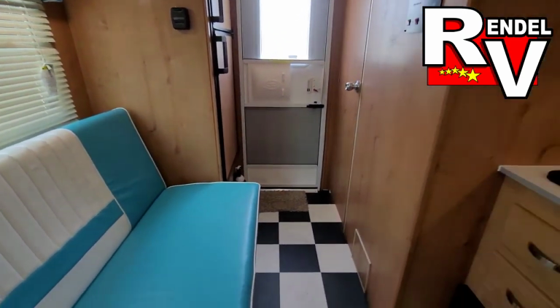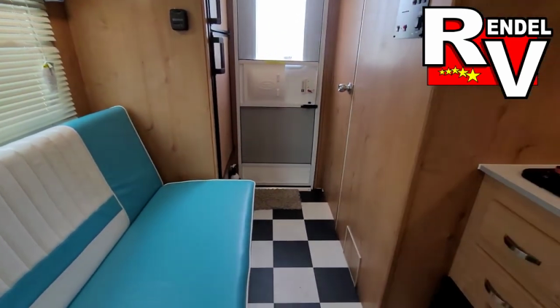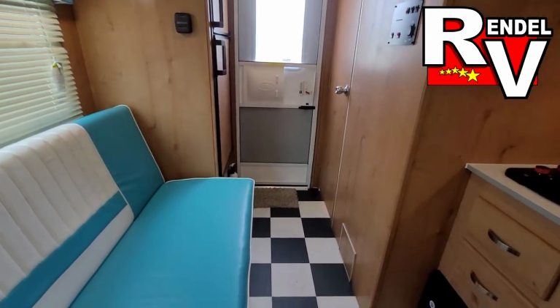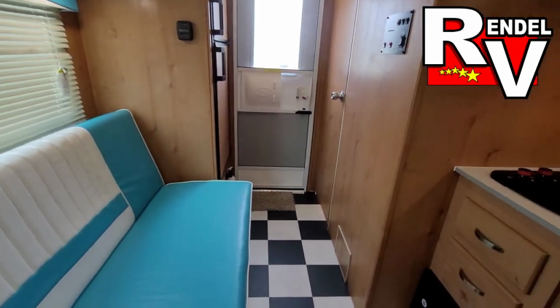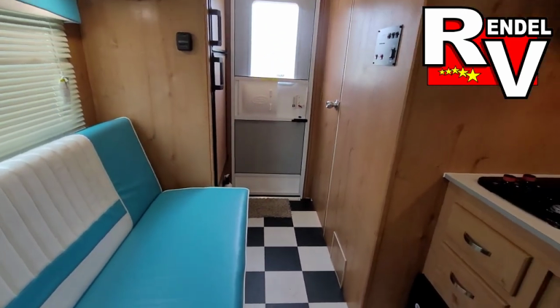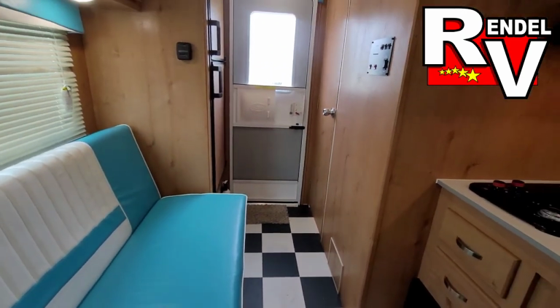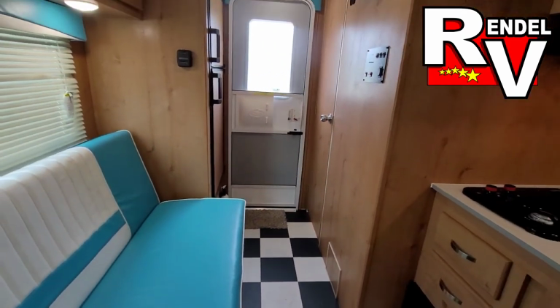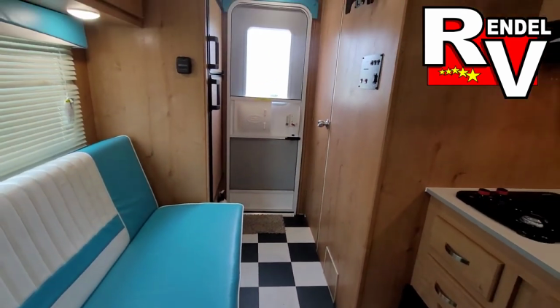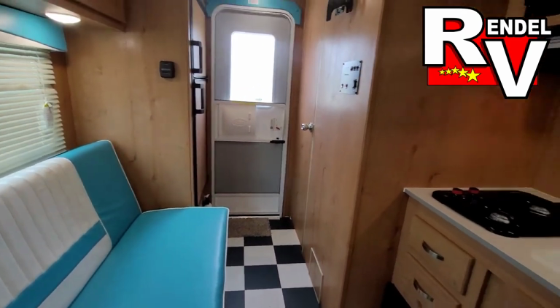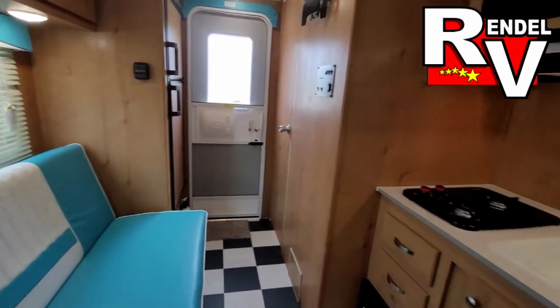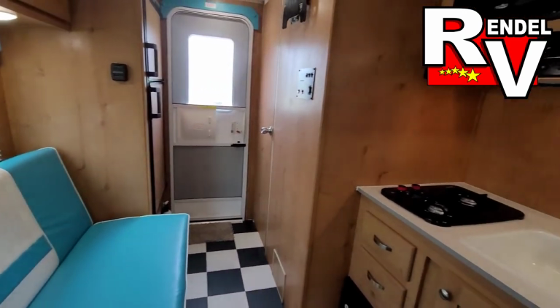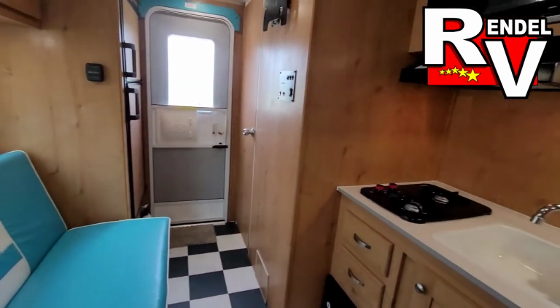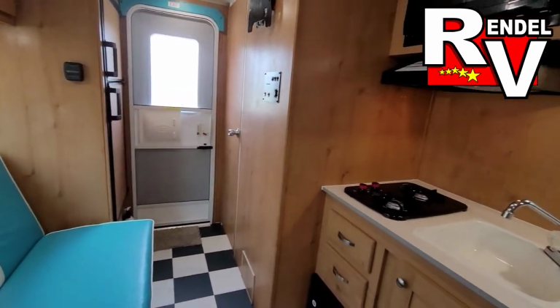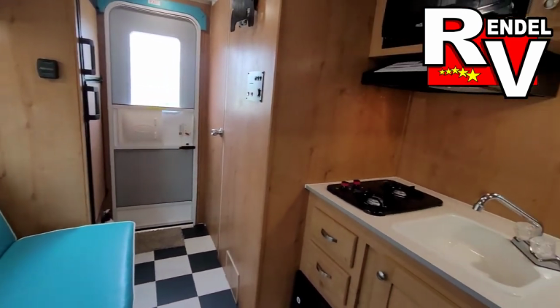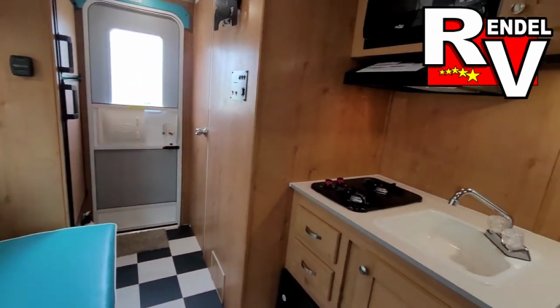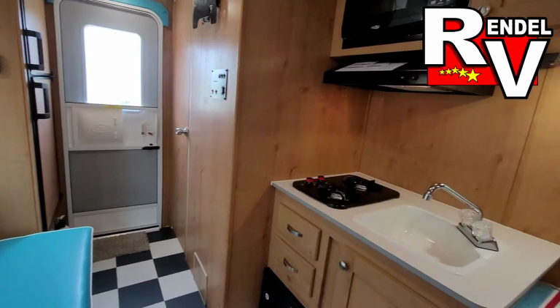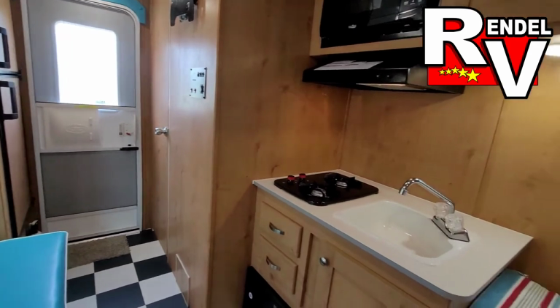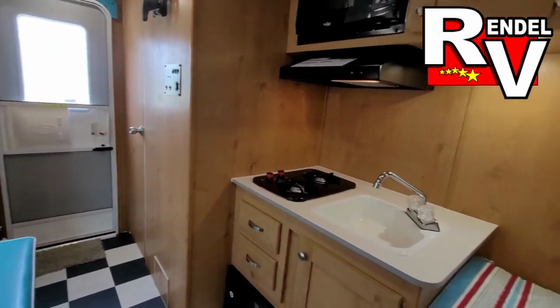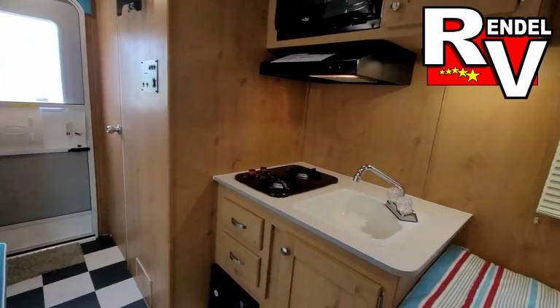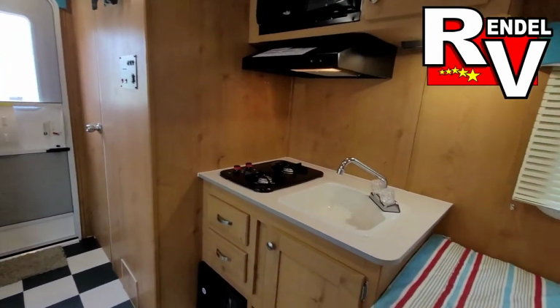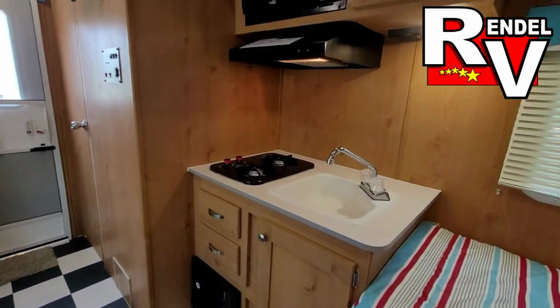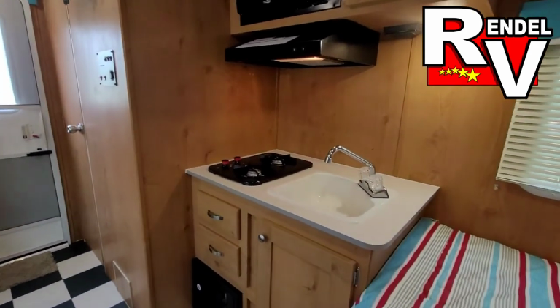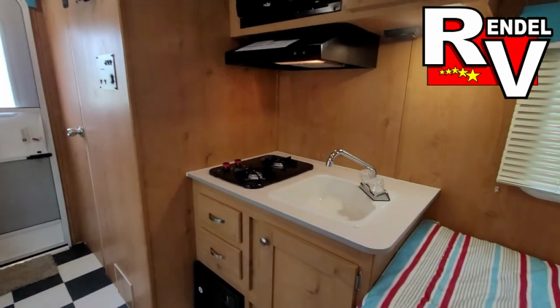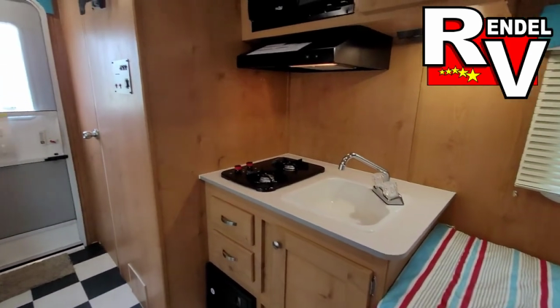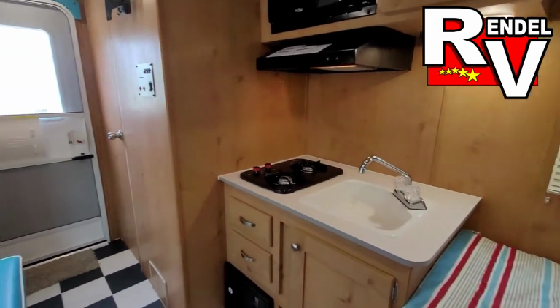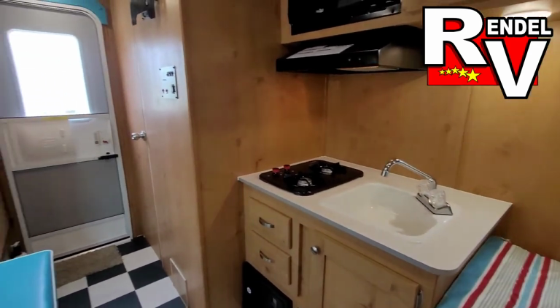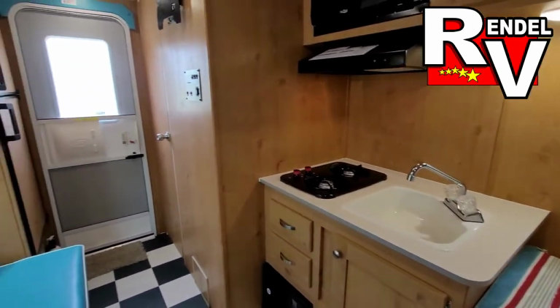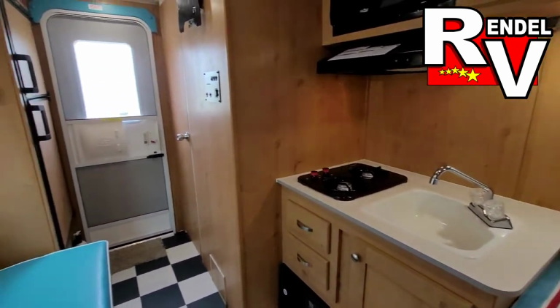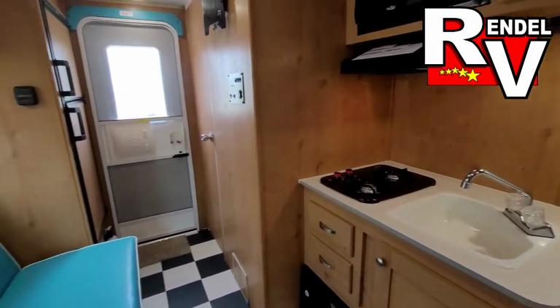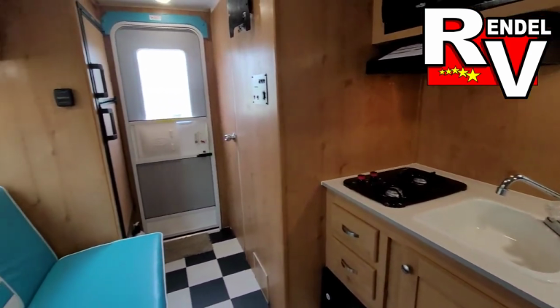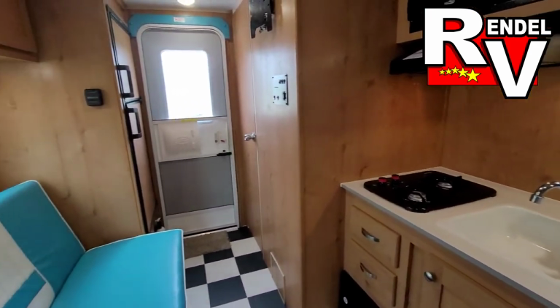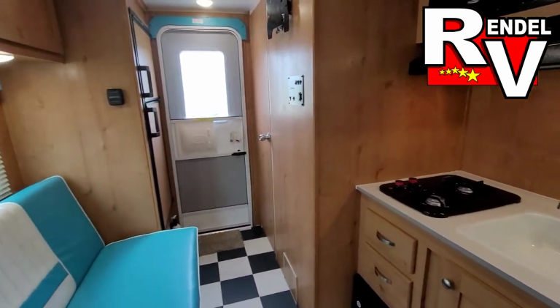If you're interested, you can call us at 903-326-4080, and this one's also on our website at RendellRV.com.